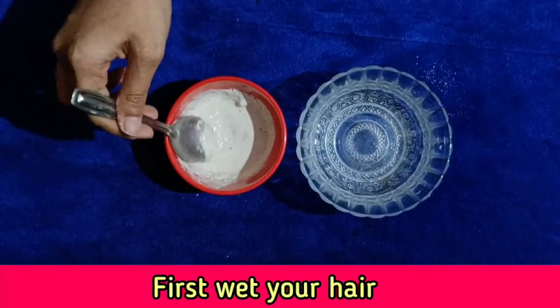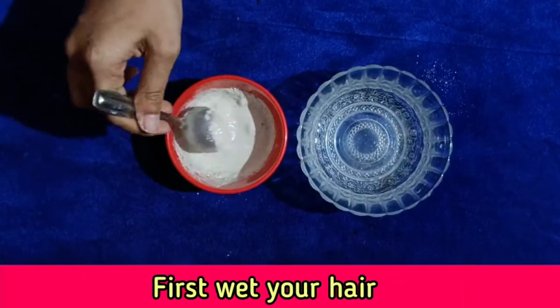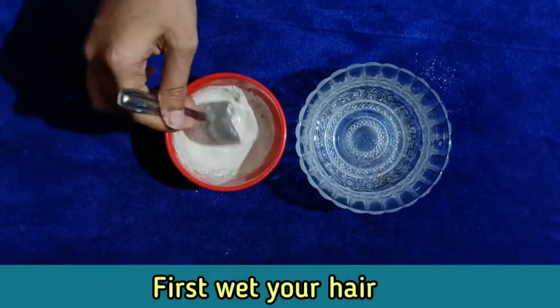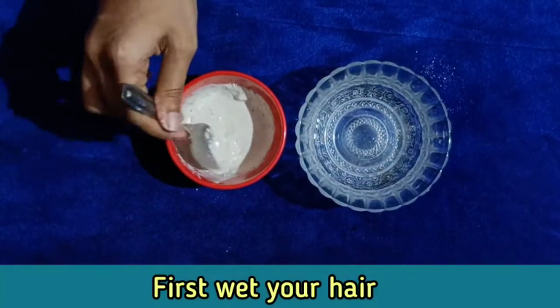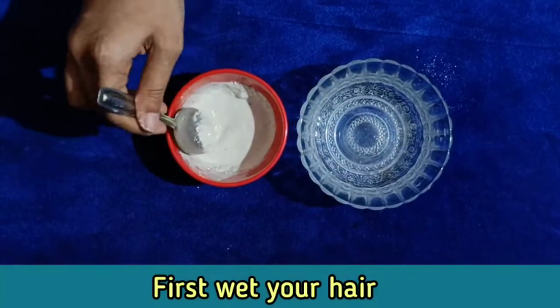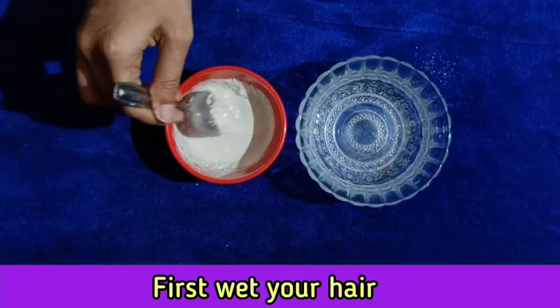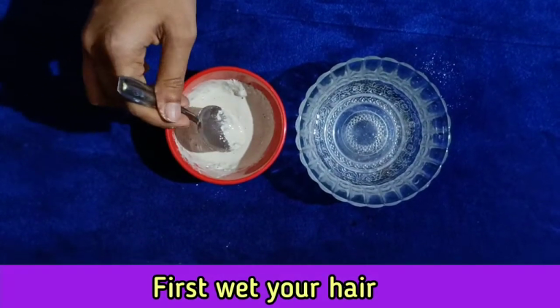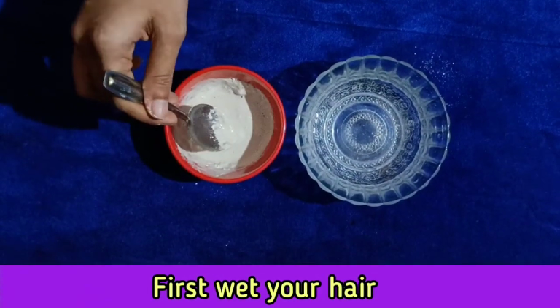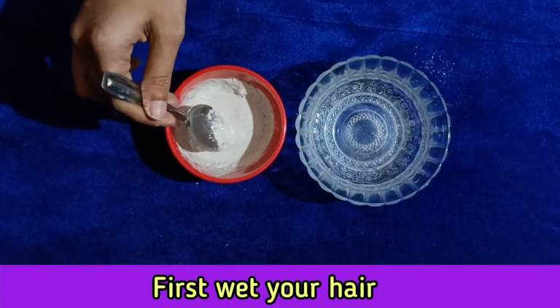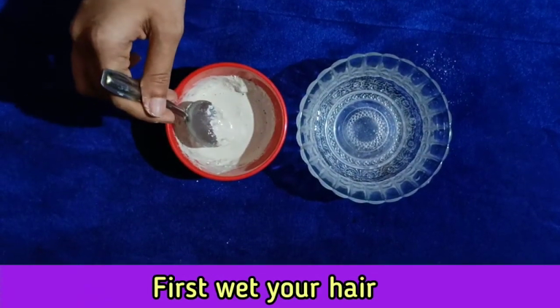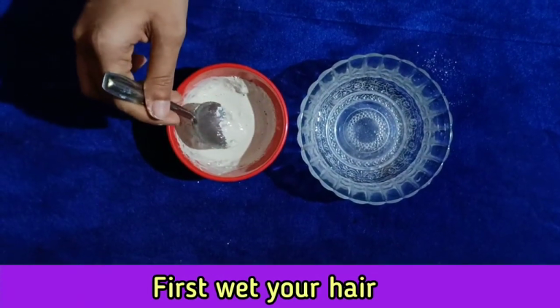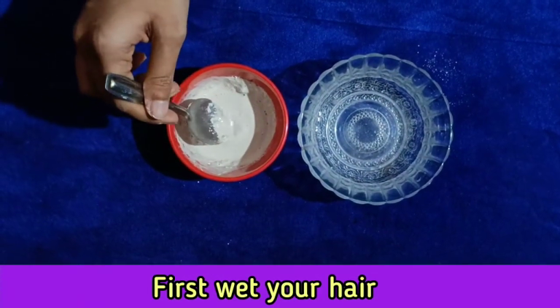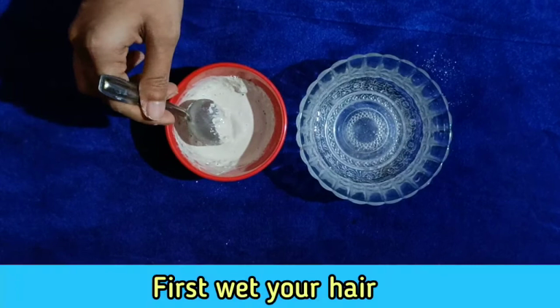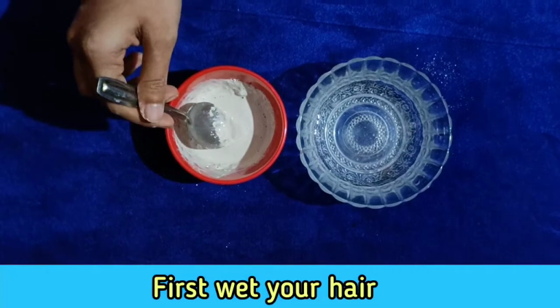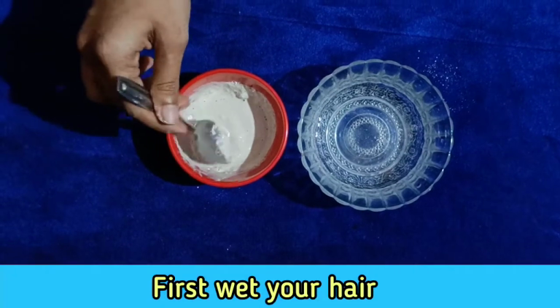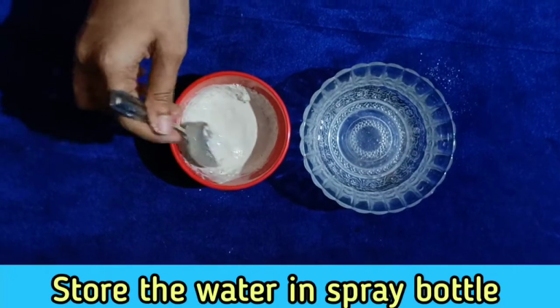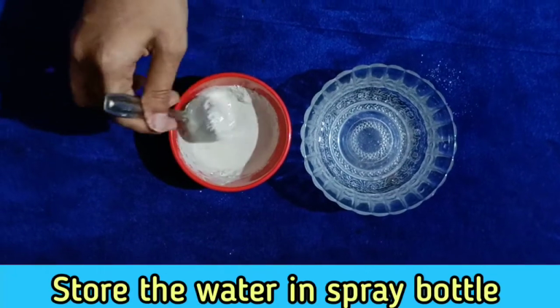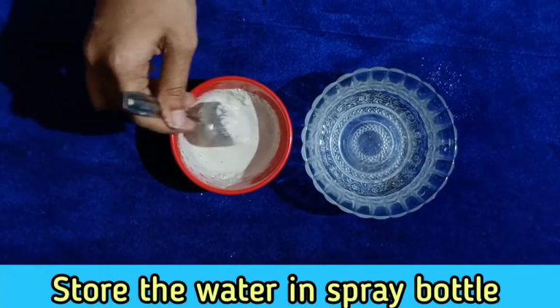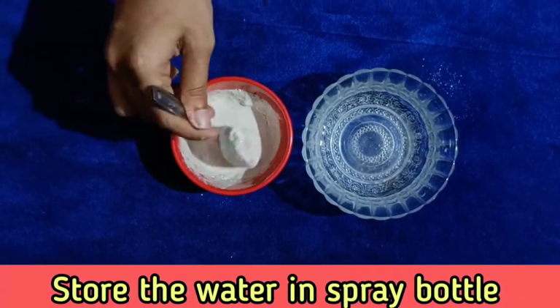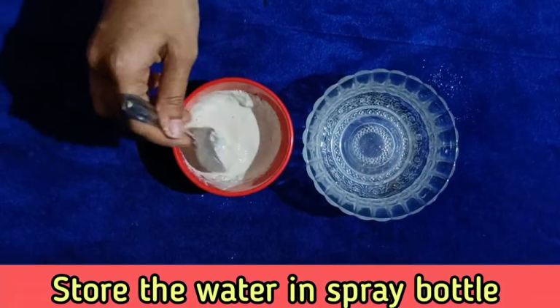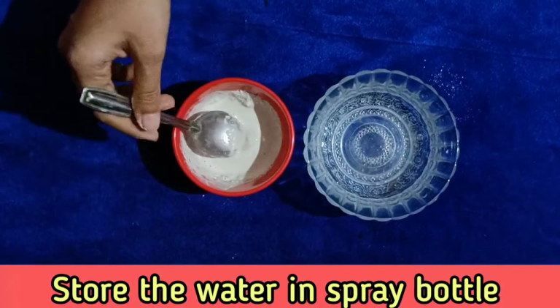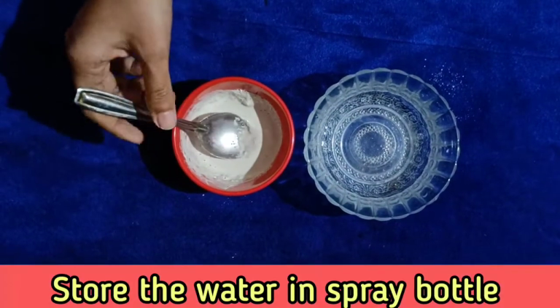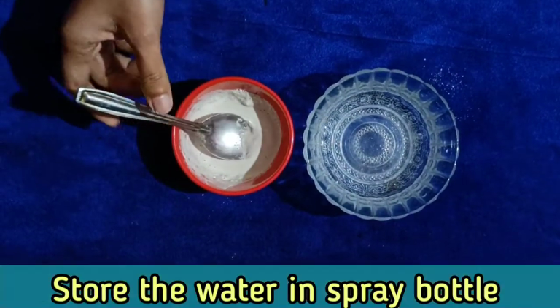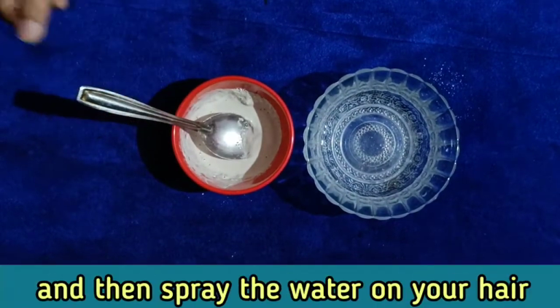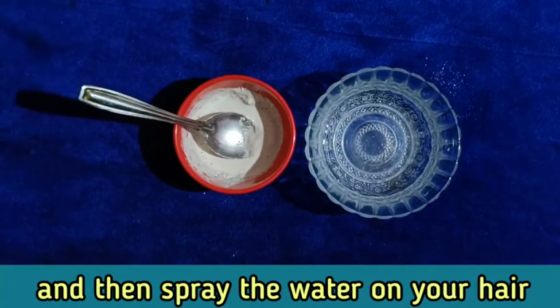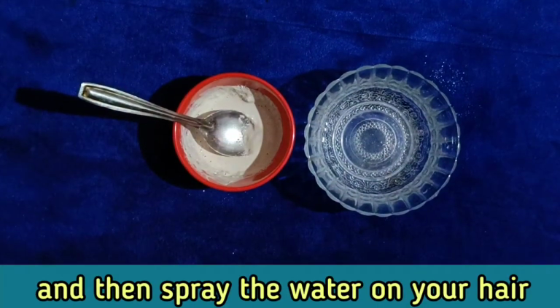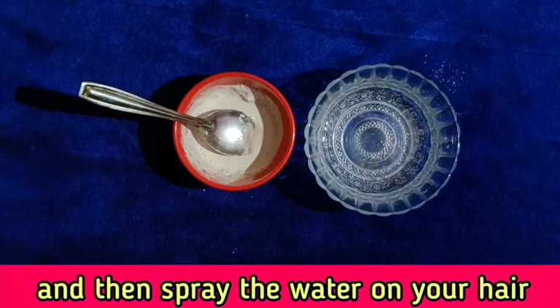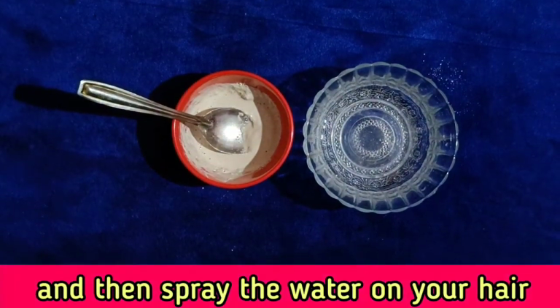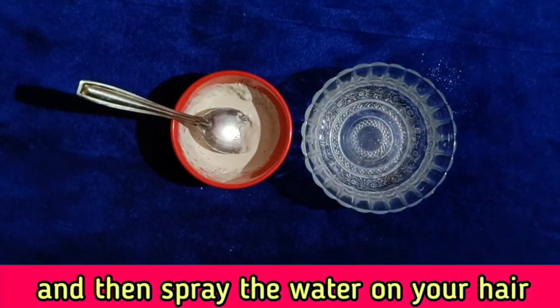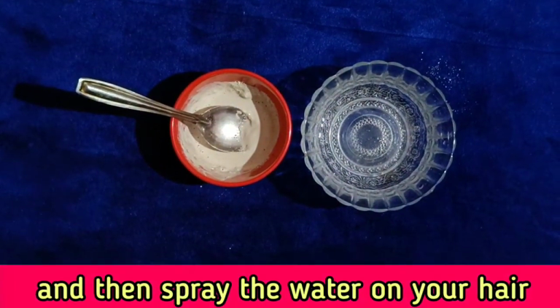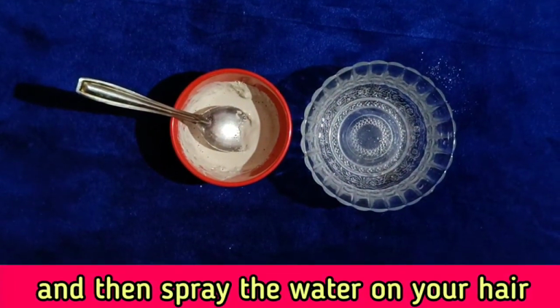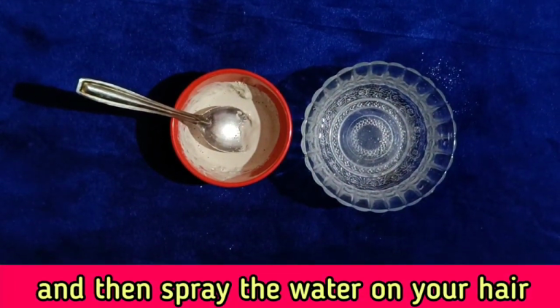First of all, you have to wet your hair using a spray bottle and spray it properly before applying the clay mask.